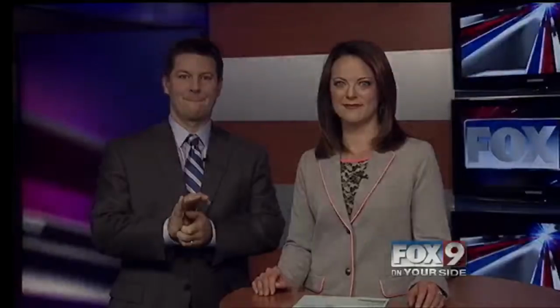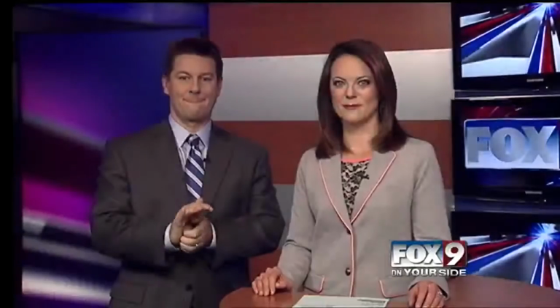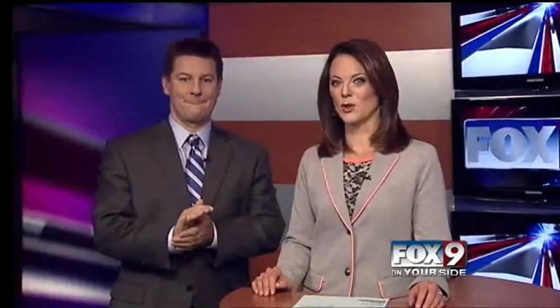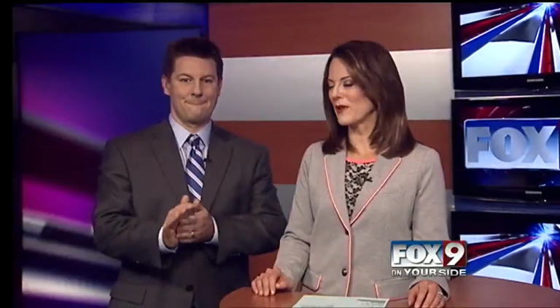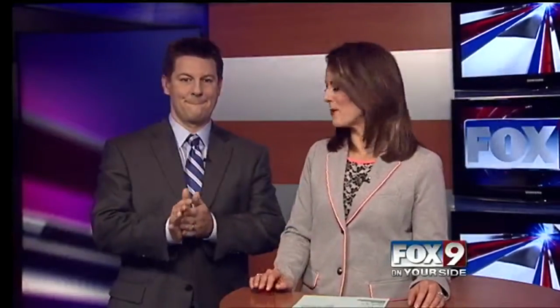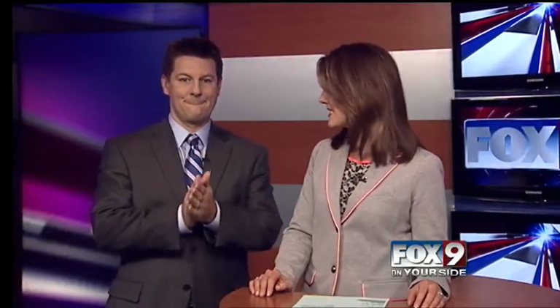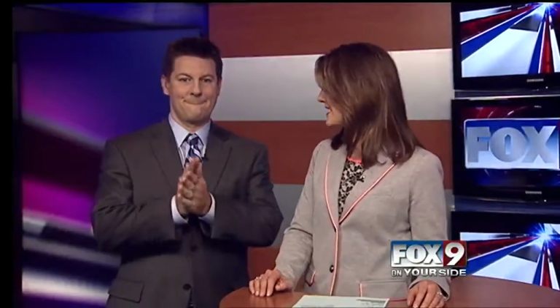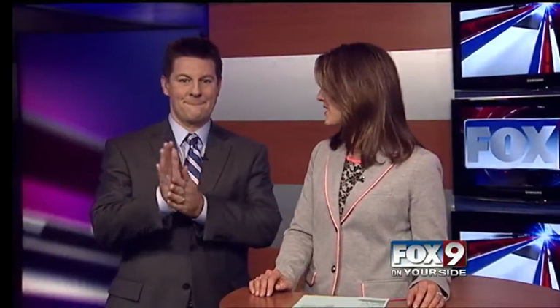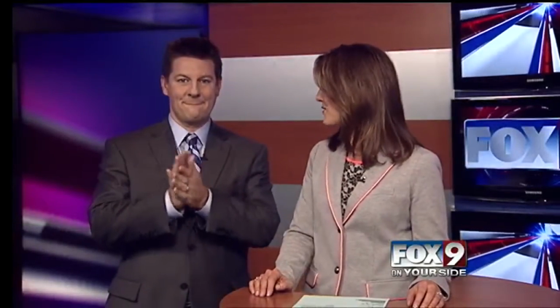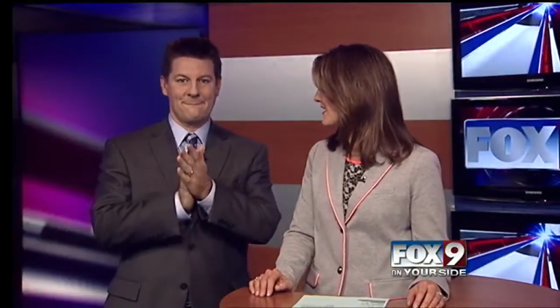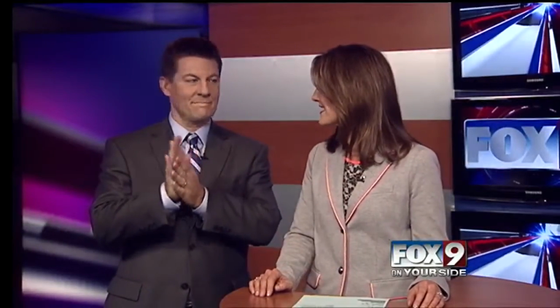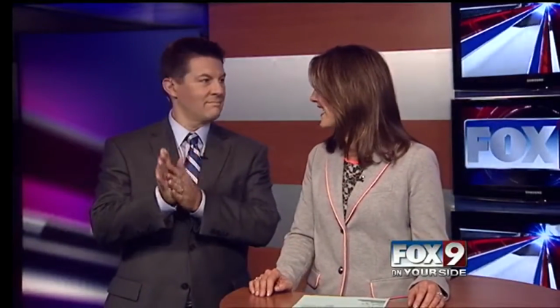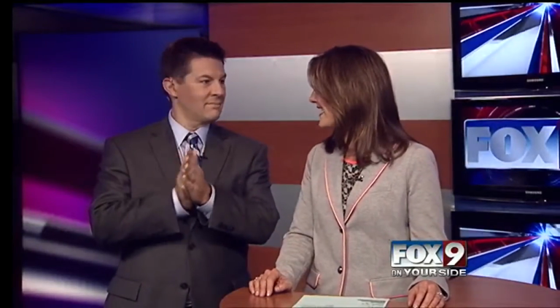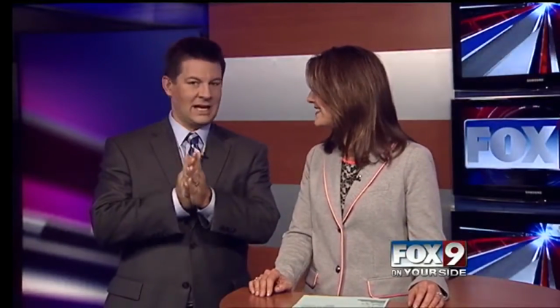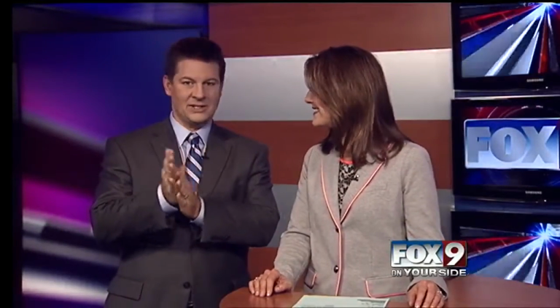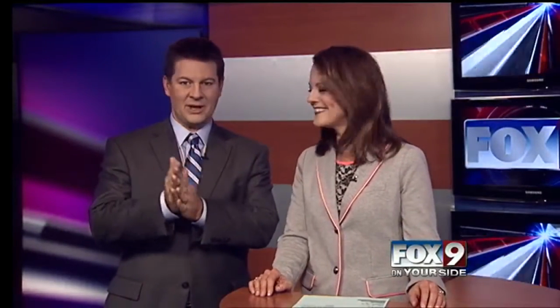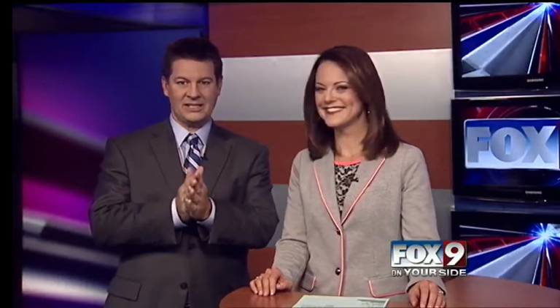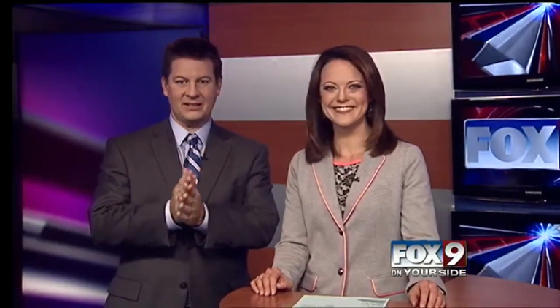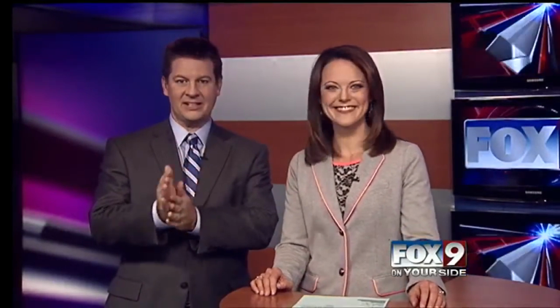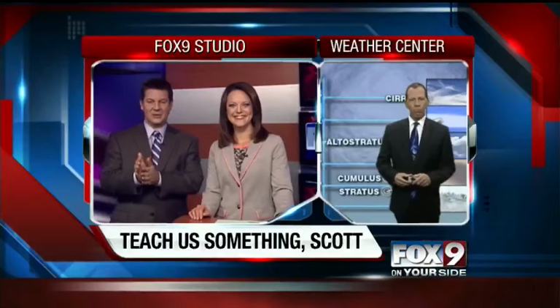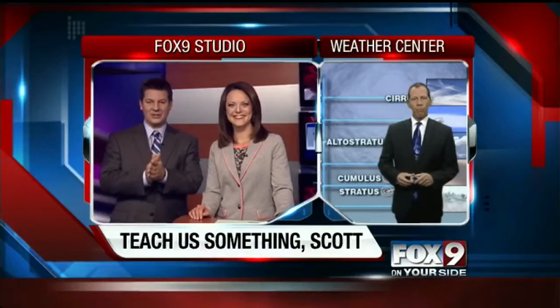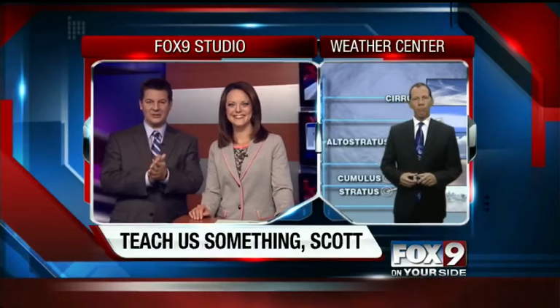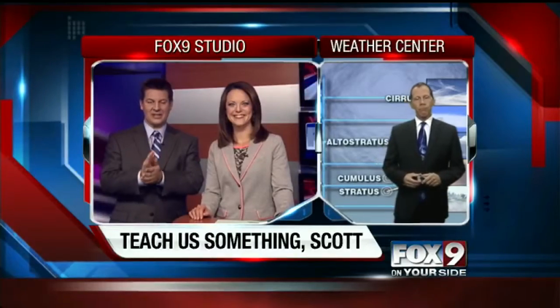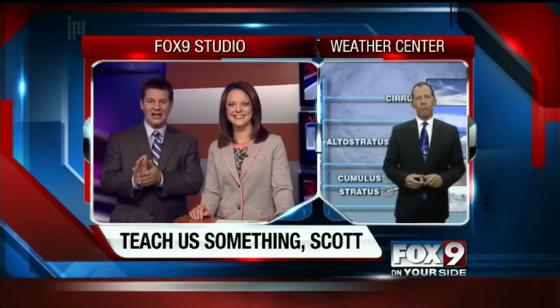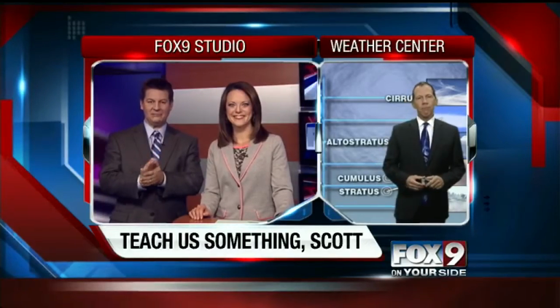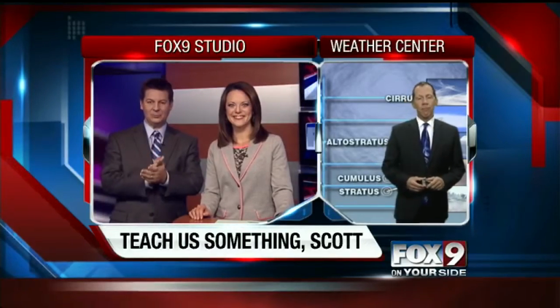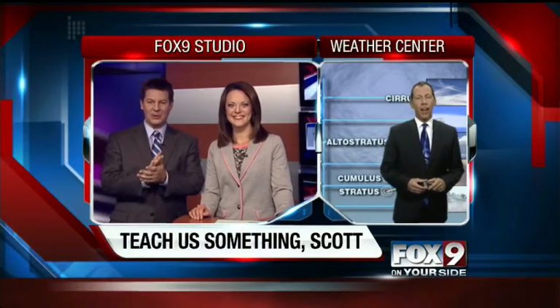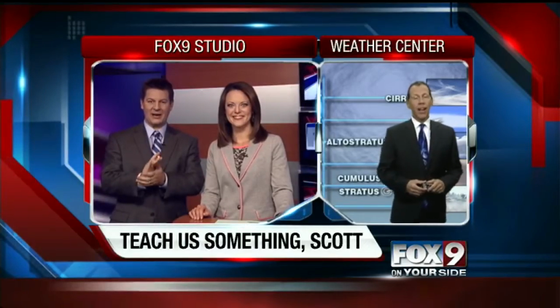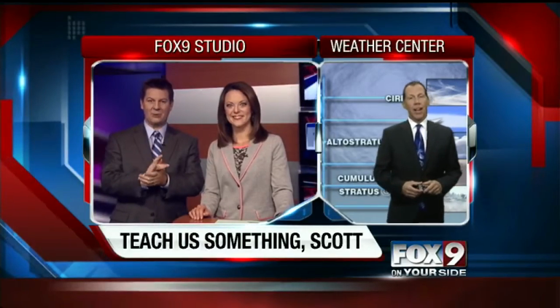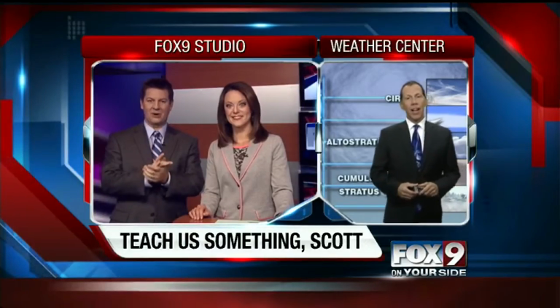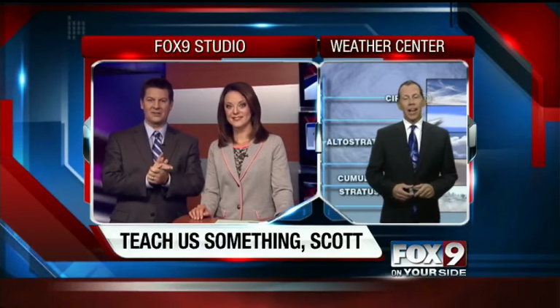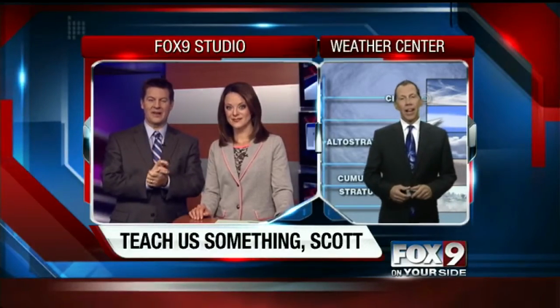More weather with kids here on Fox 9. Let's get the latest question with Scott. What do we got for tonight?